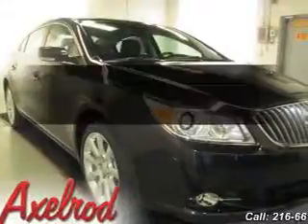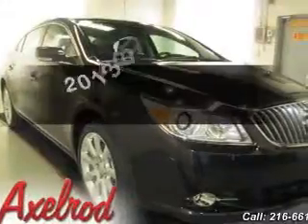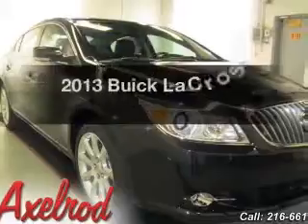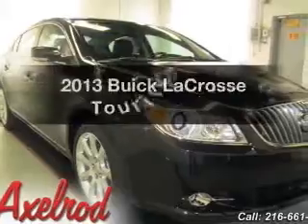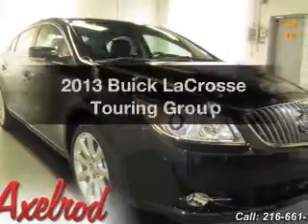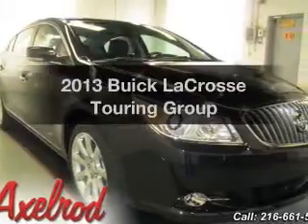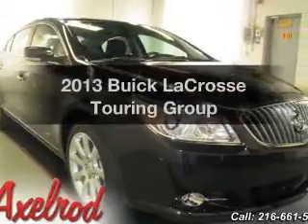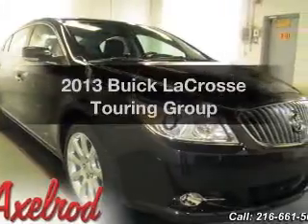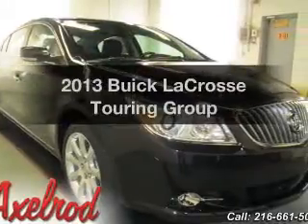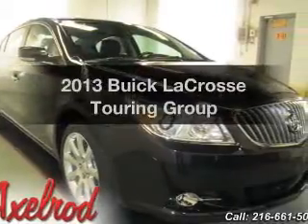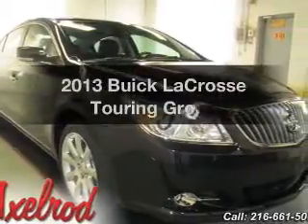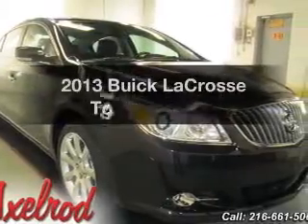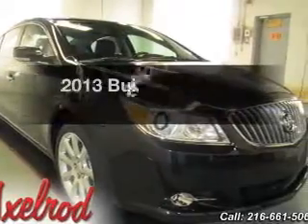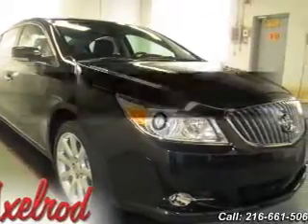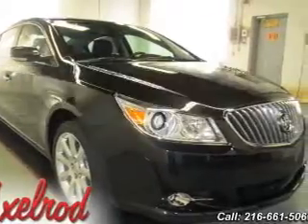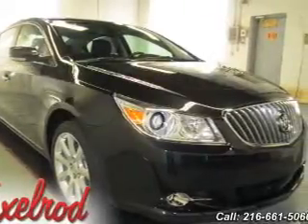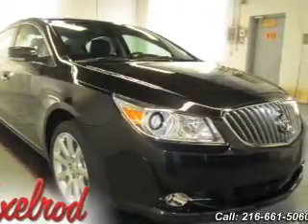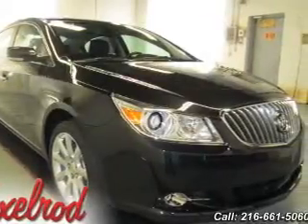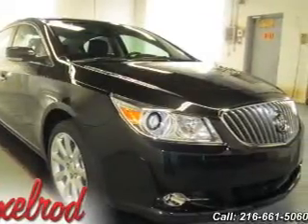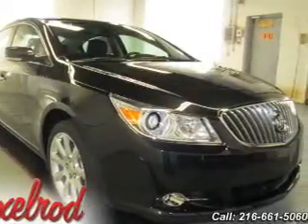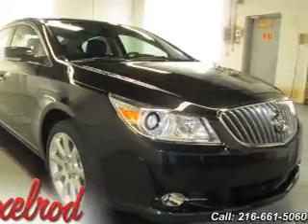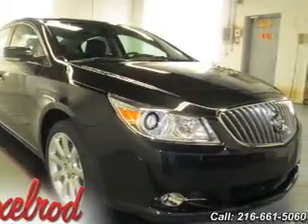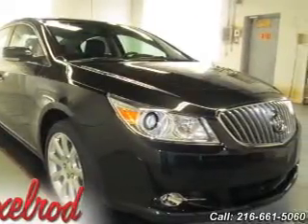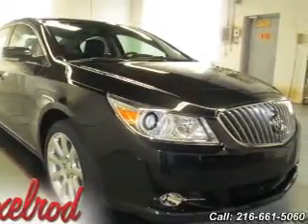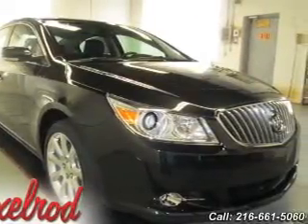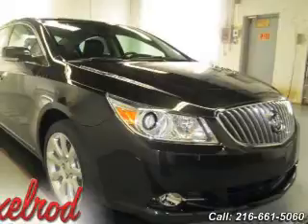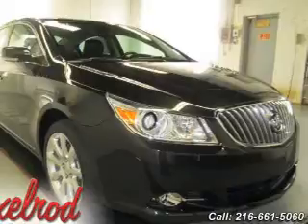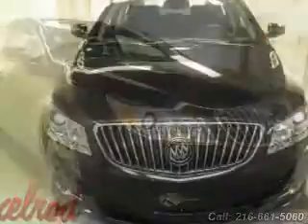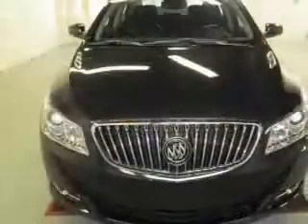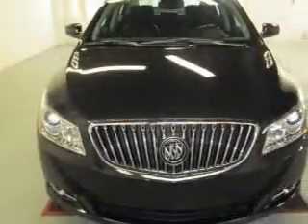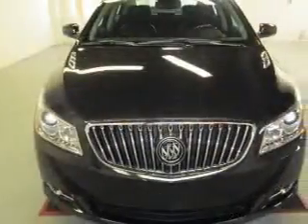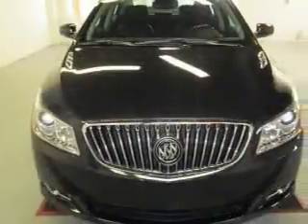Imagine yourself in this 2013 Buick LaCrosse — travel the roads in style and comfort in this great vehicle.